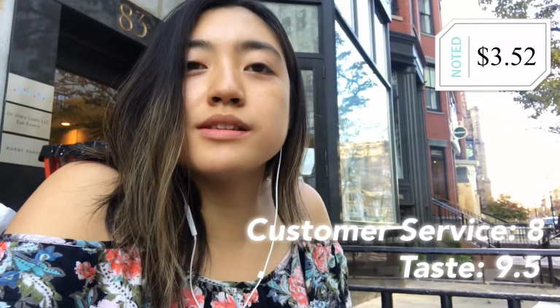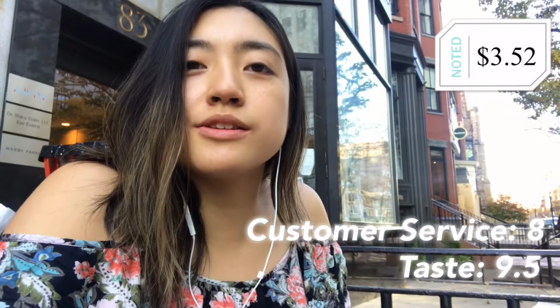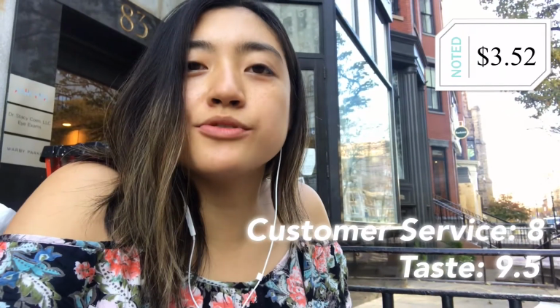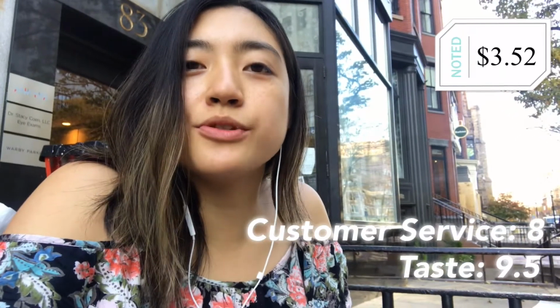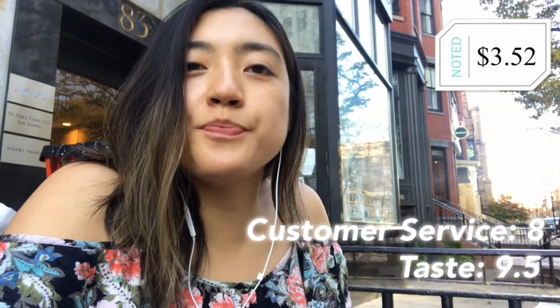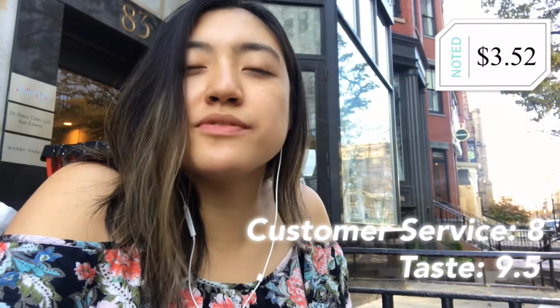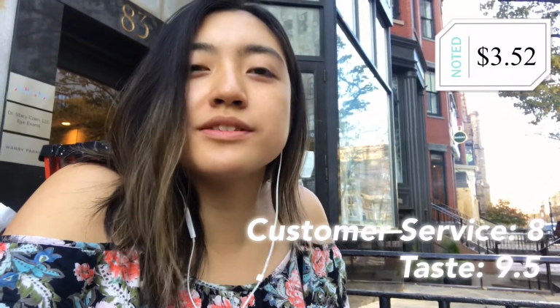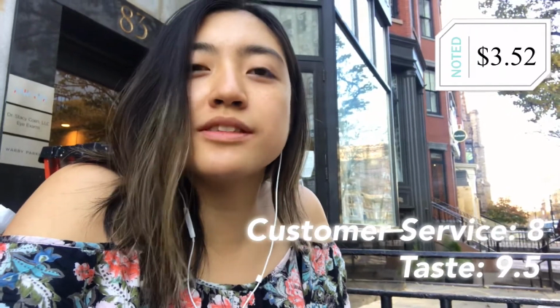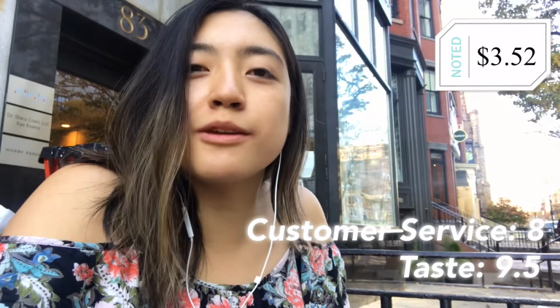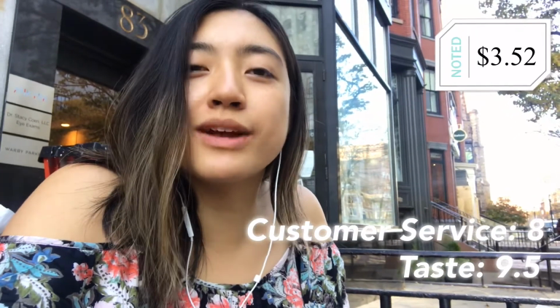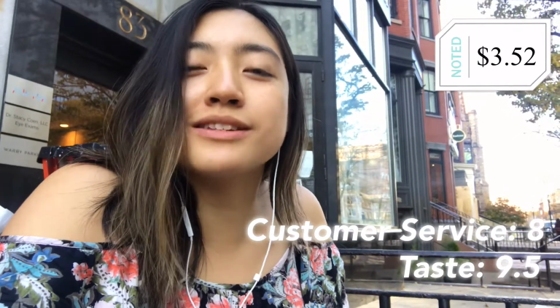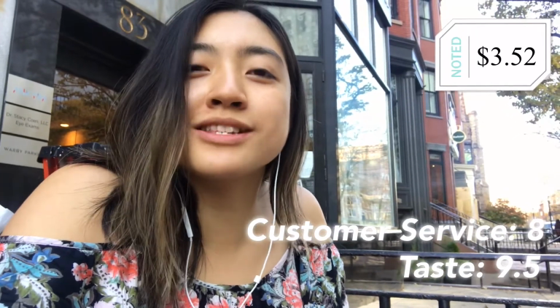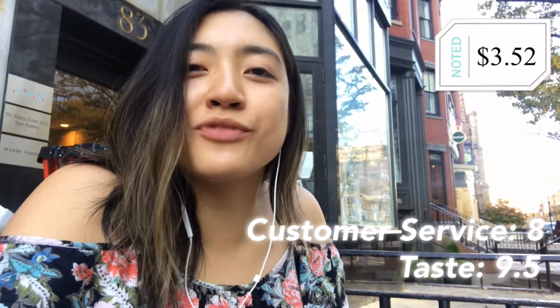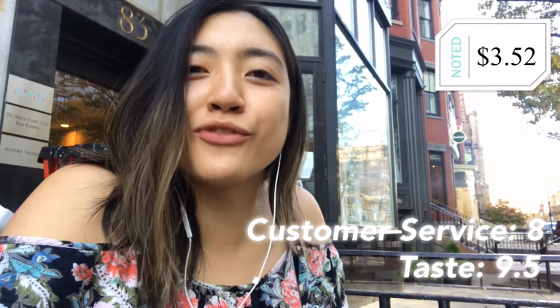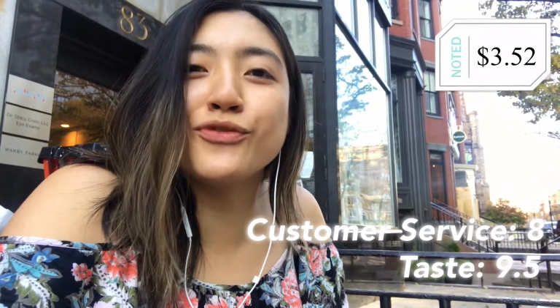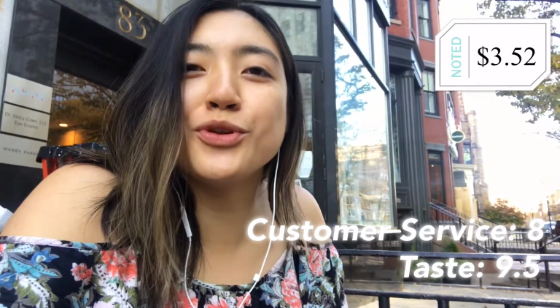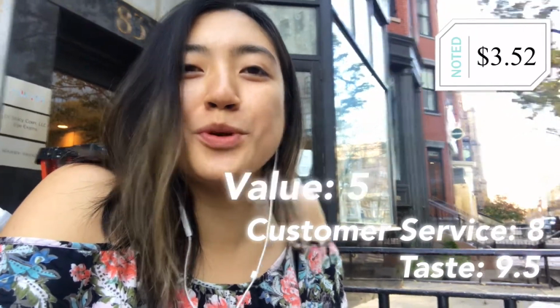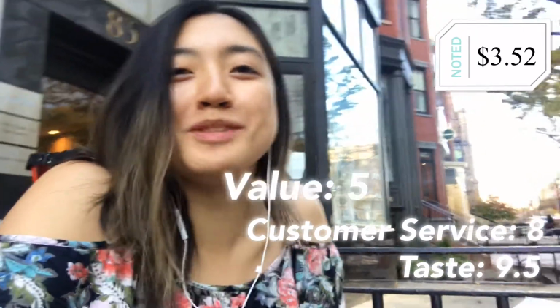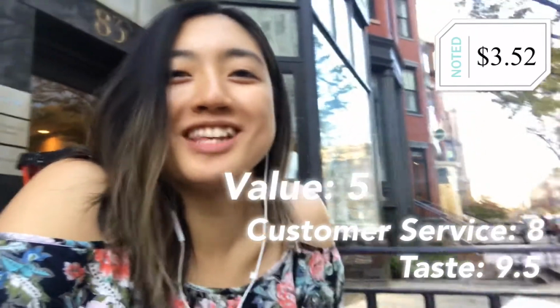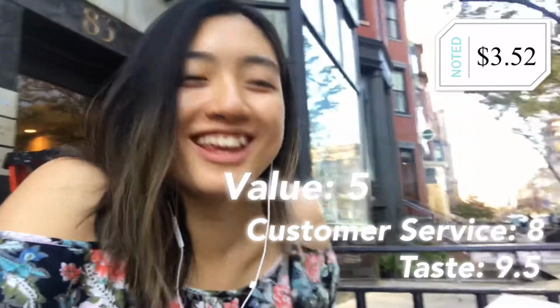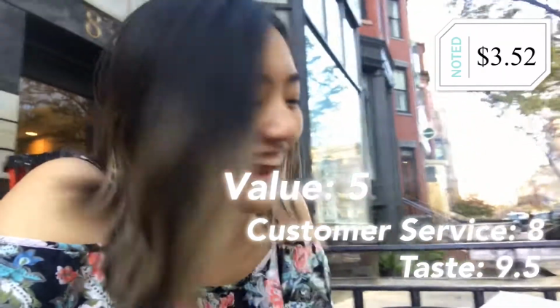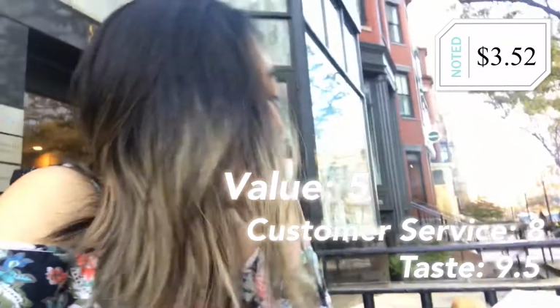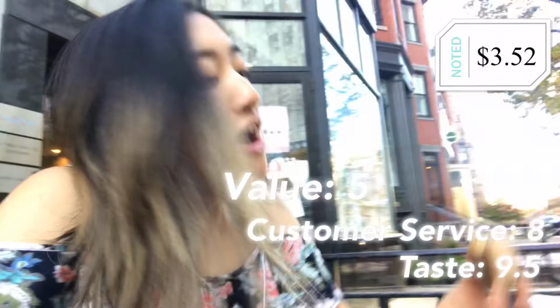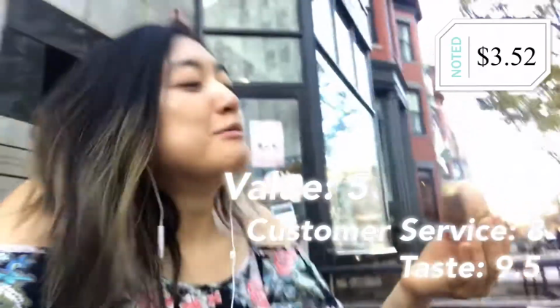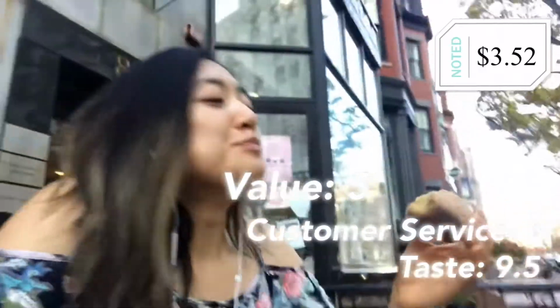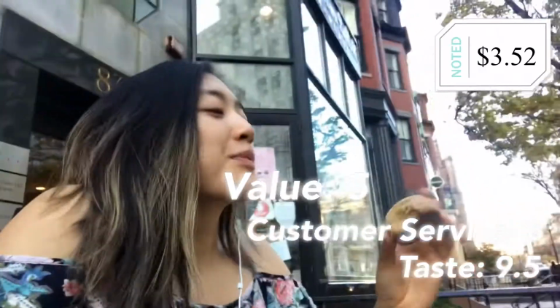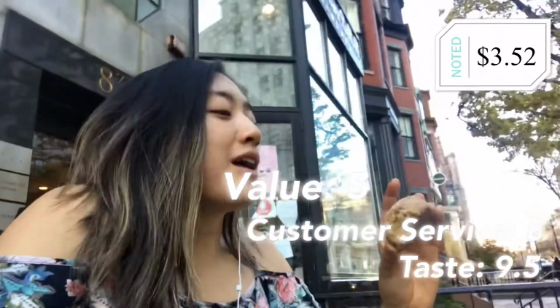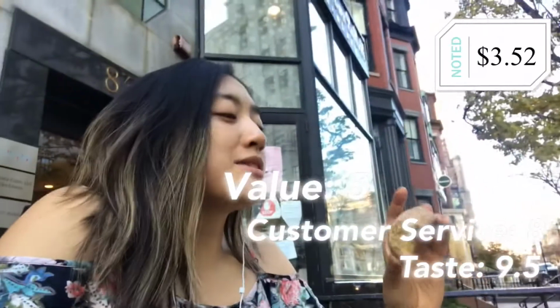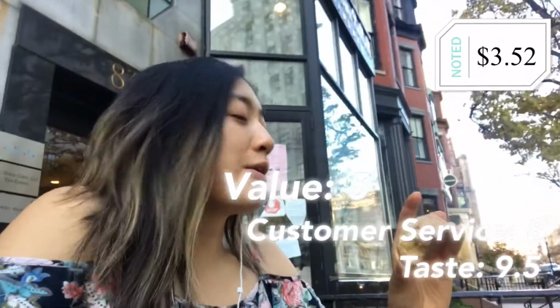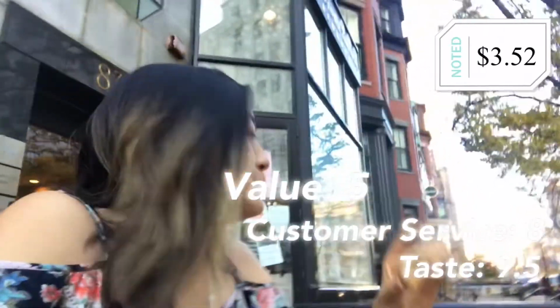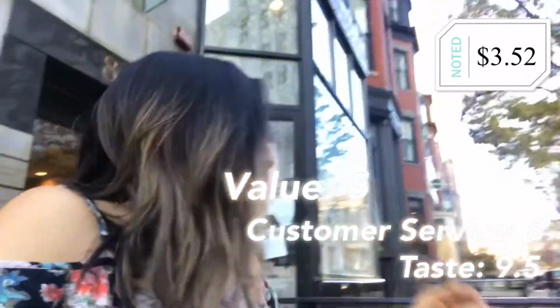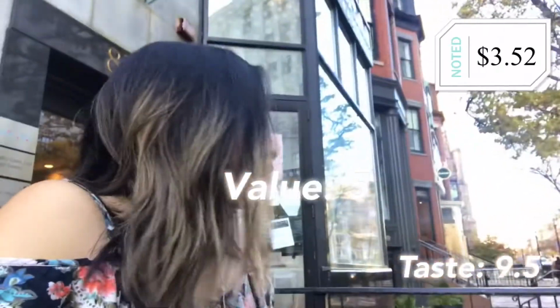Value-wise, I would probably rate it like a 5 out of 10 — the cookie was really small and it was $3.16.